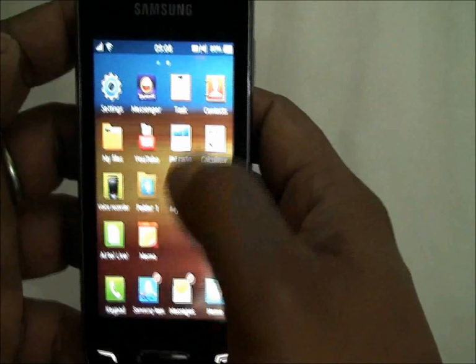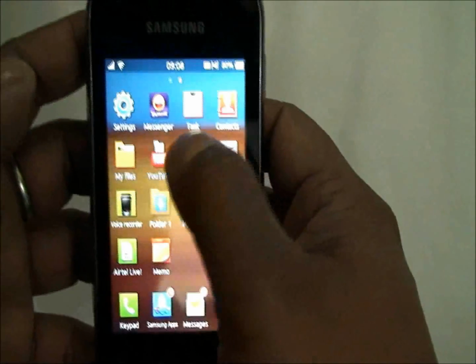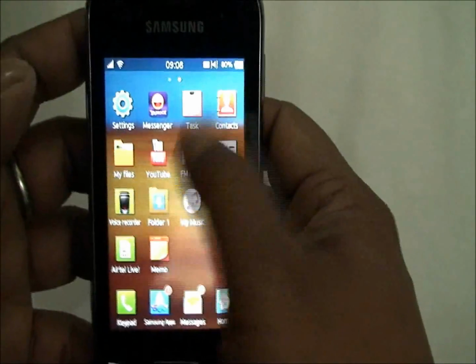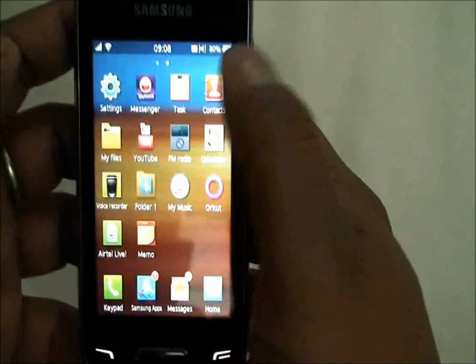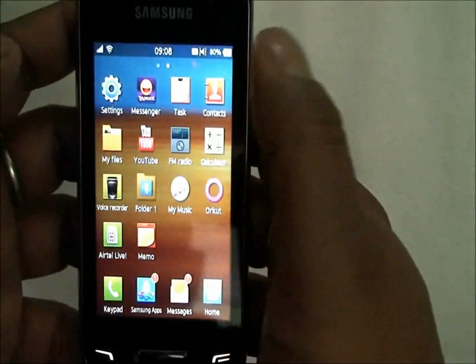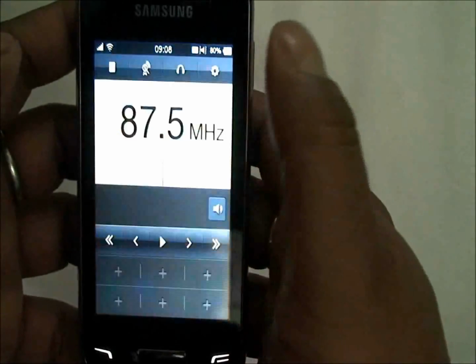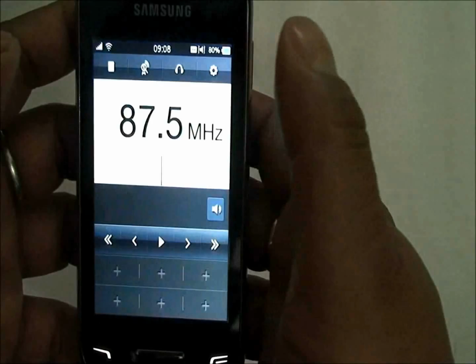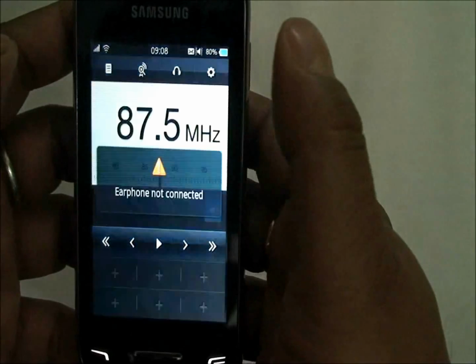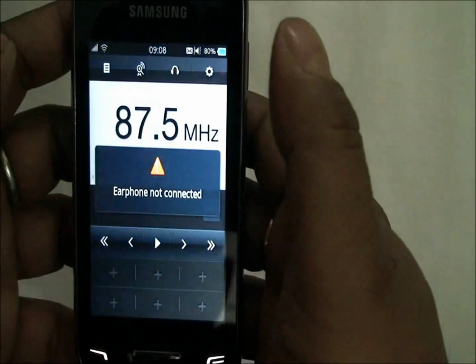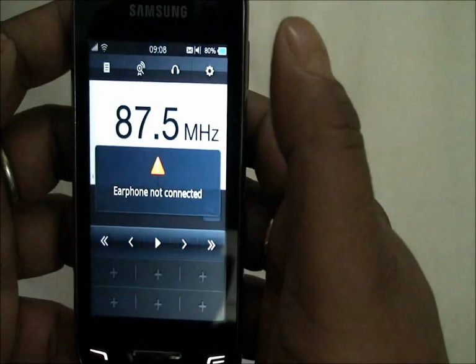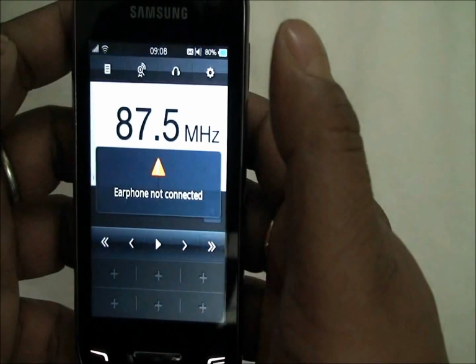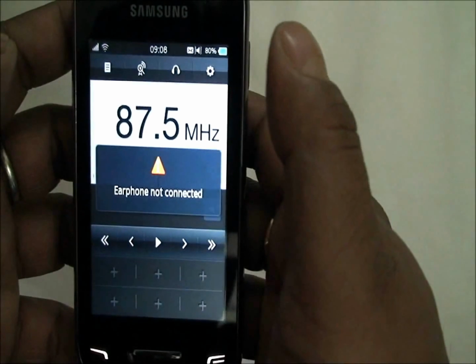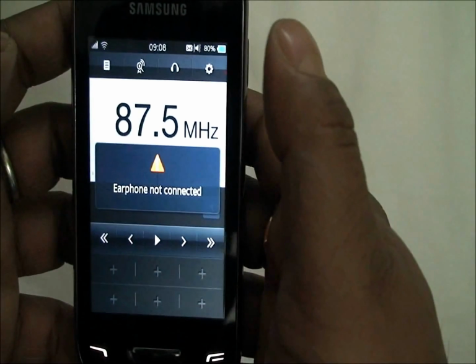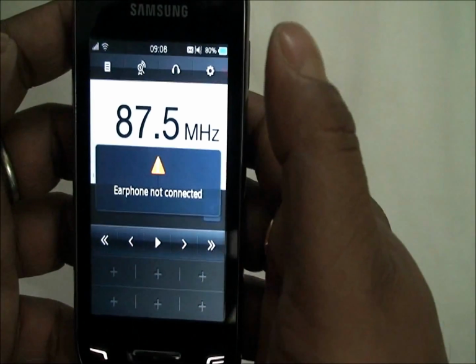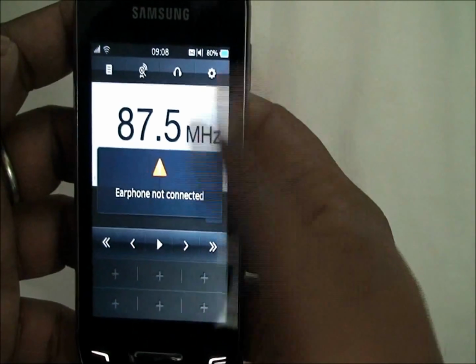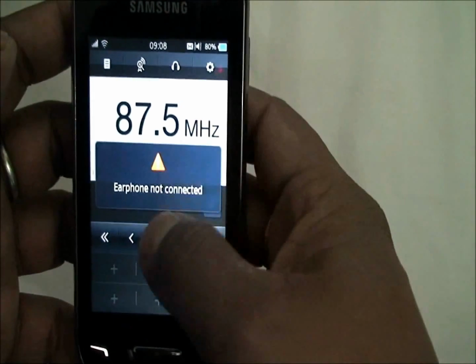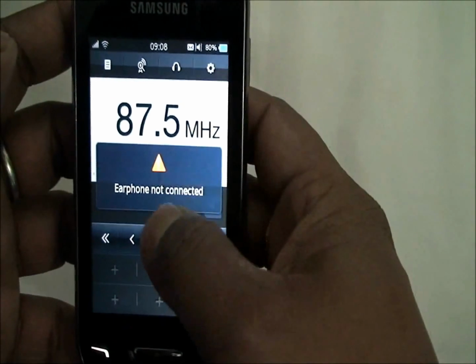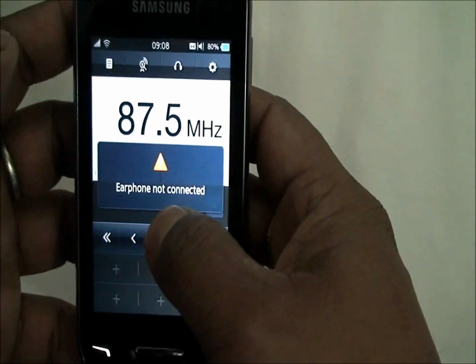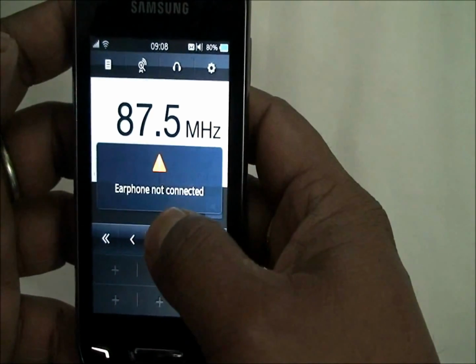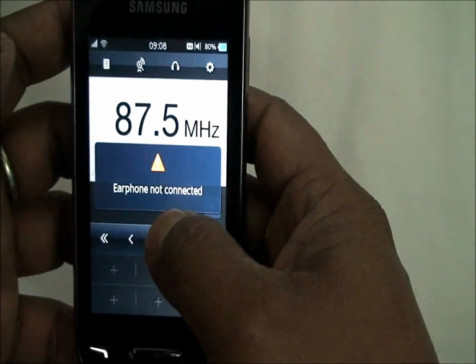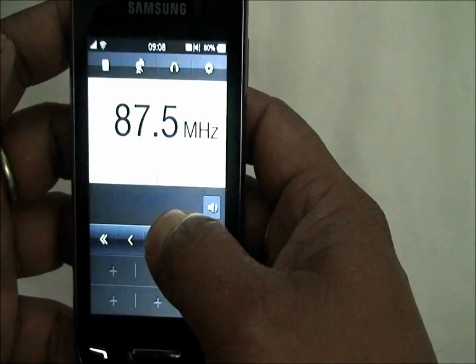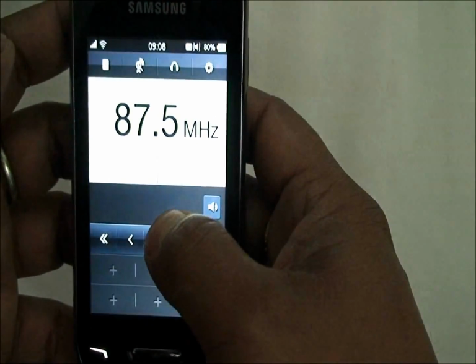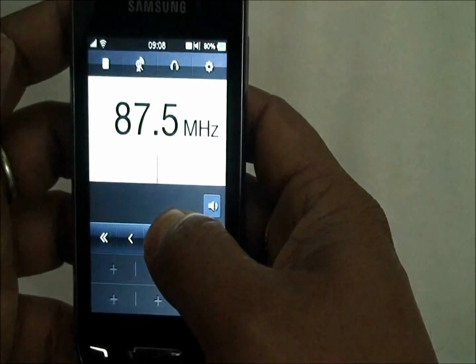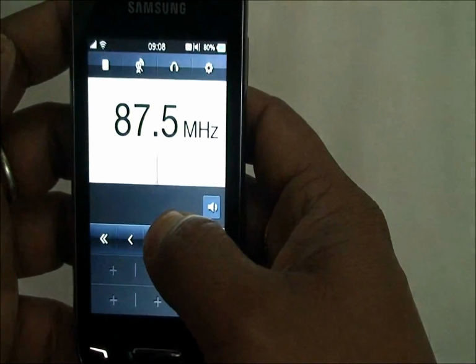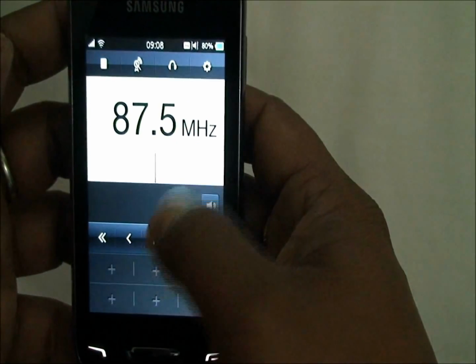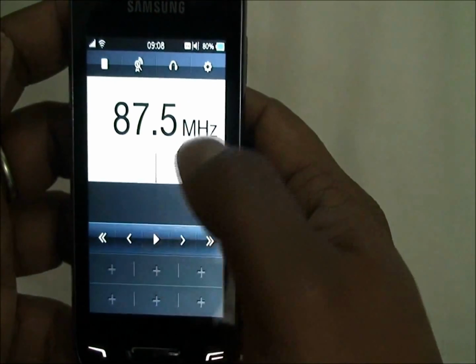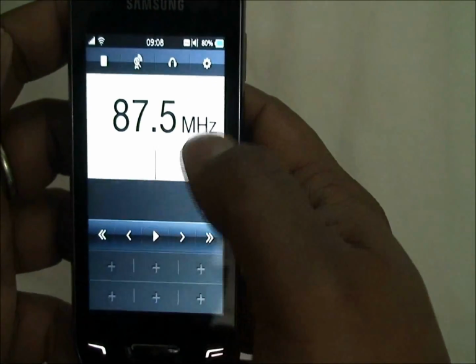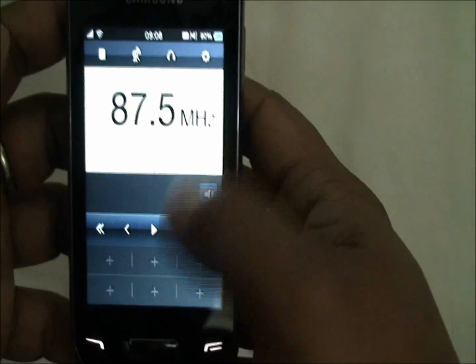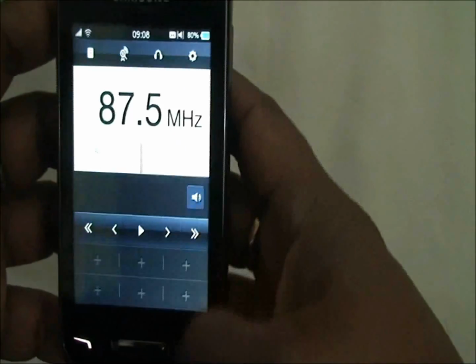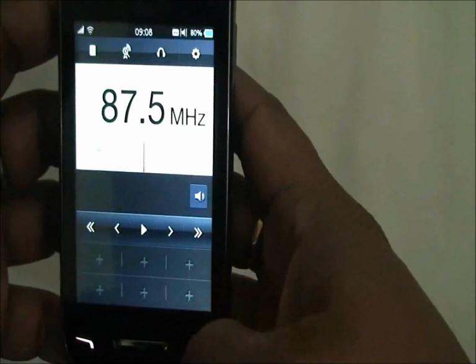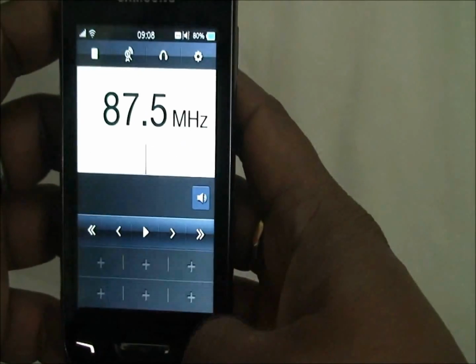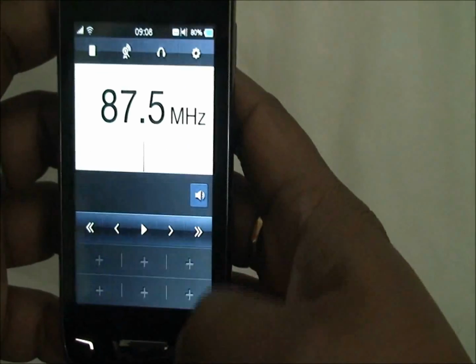The FM radio sadly does not work without earphones connected.